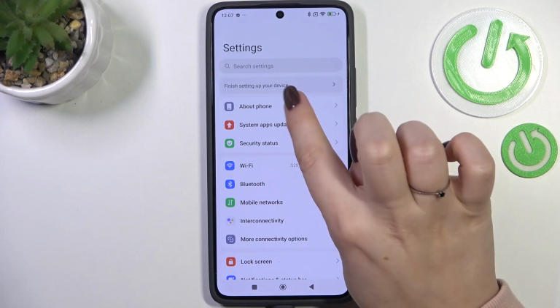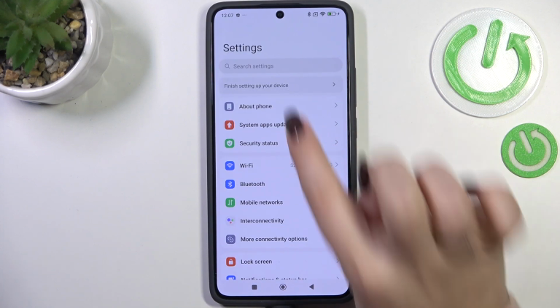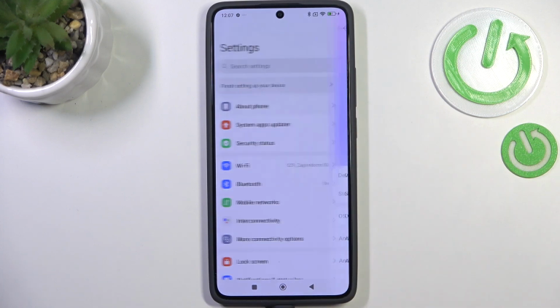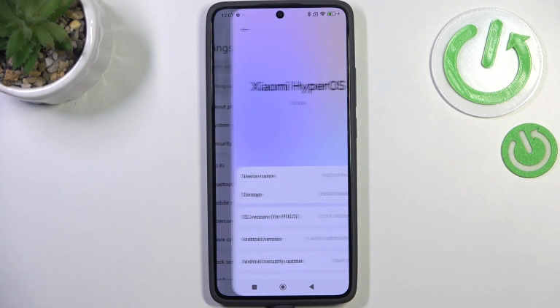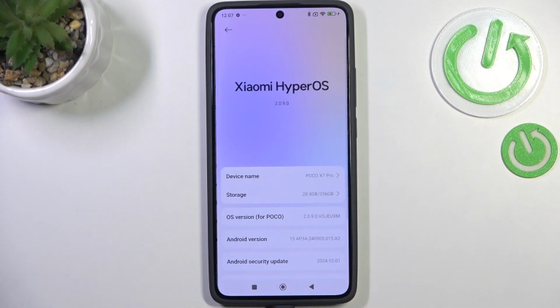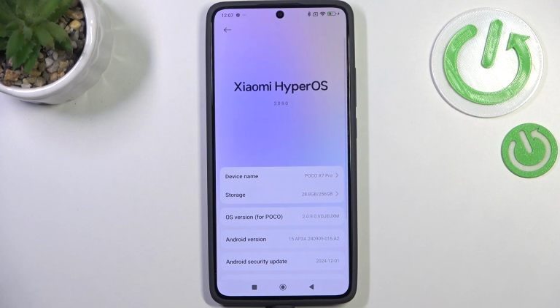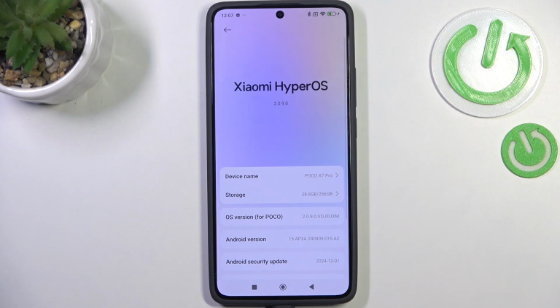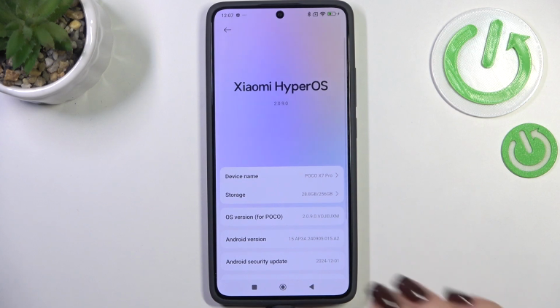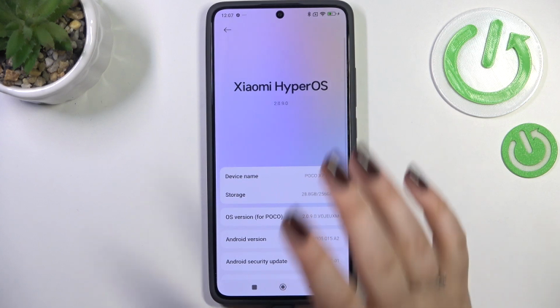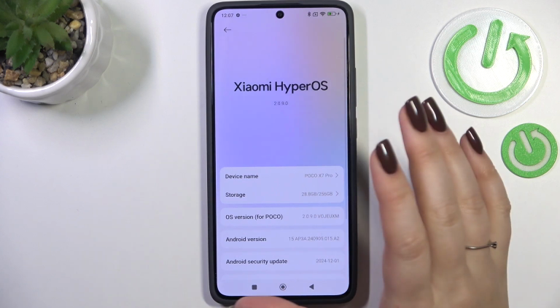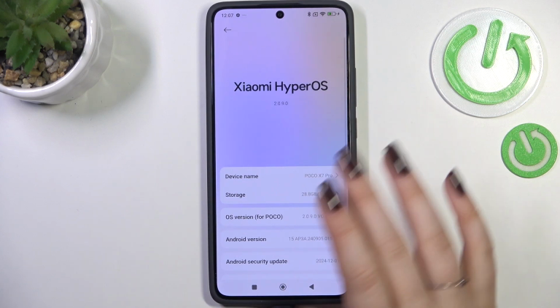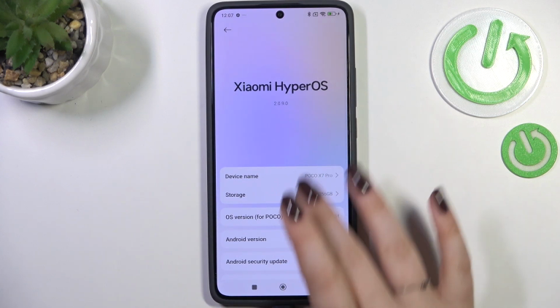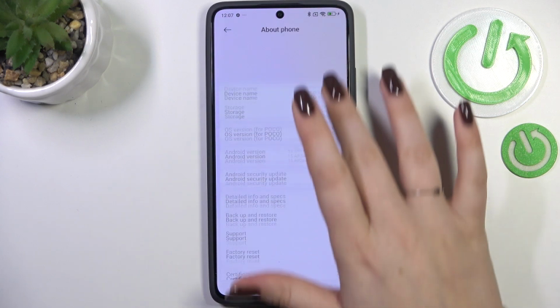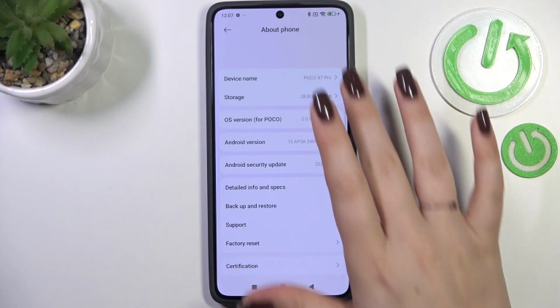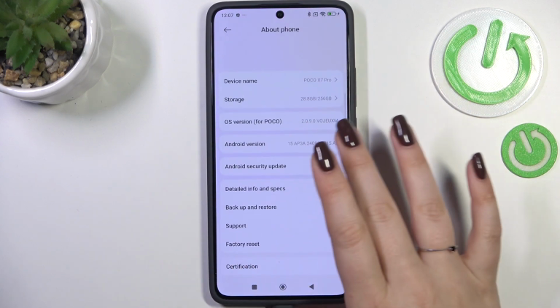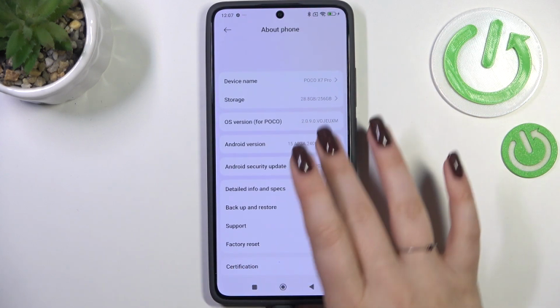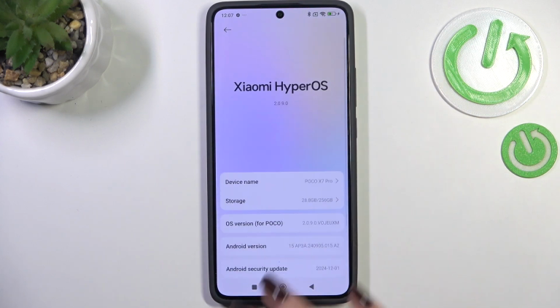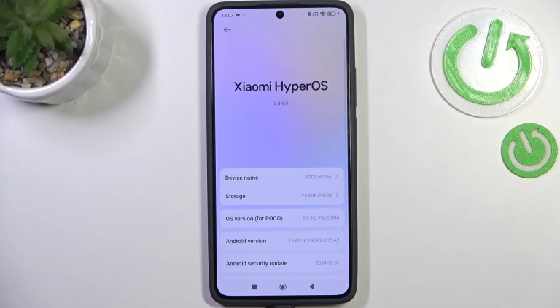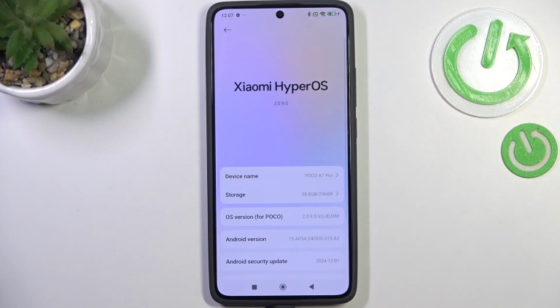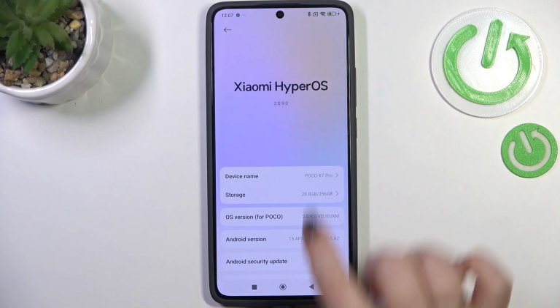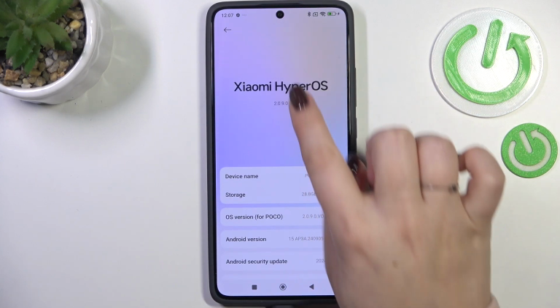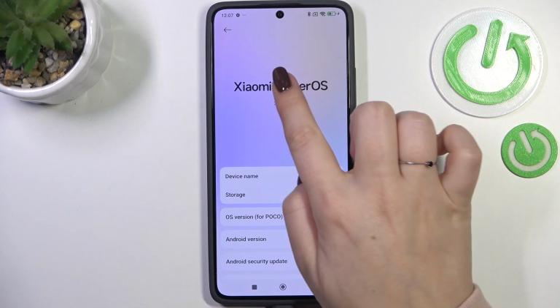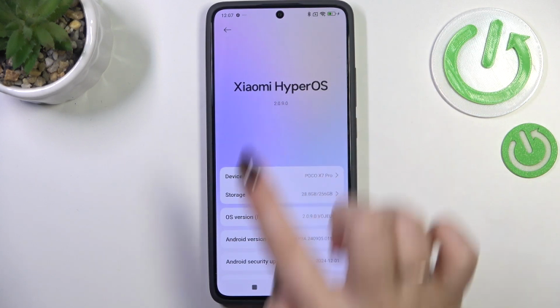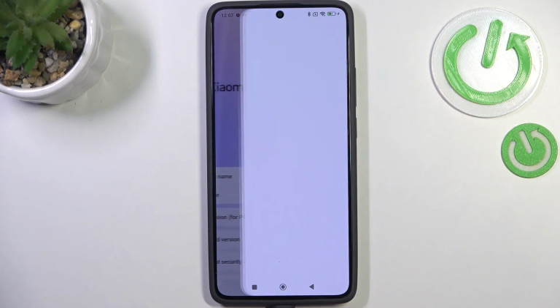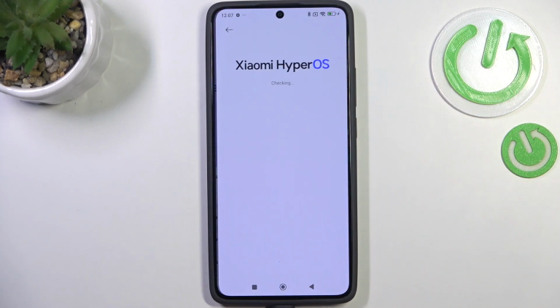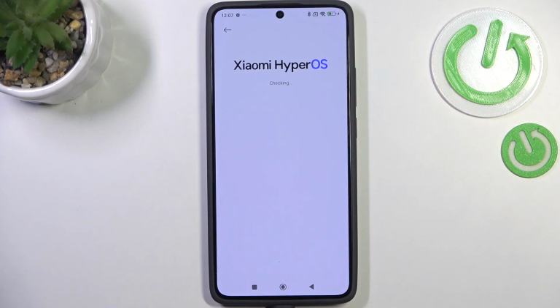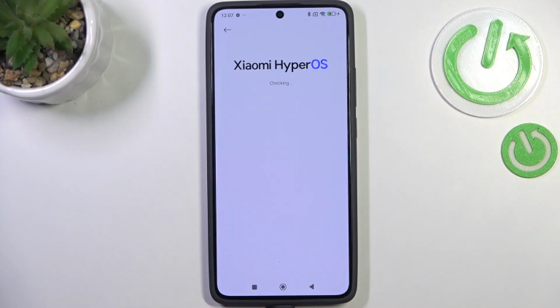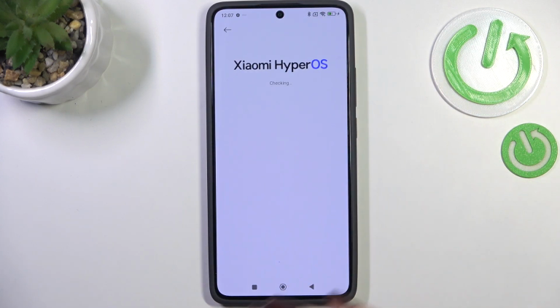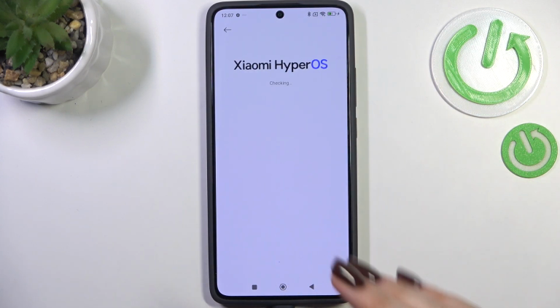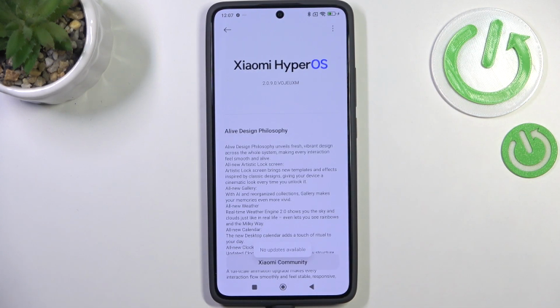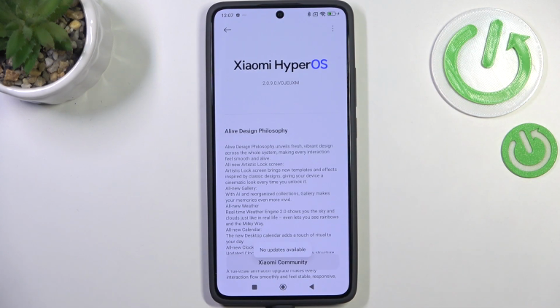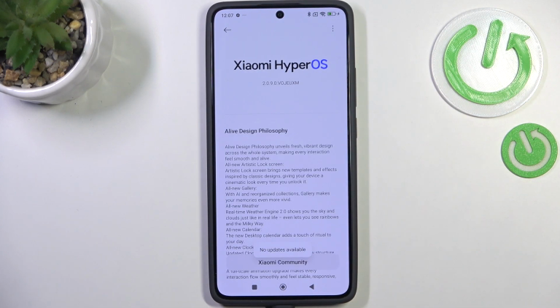Then let's enter About Phone. Here we've got our device info, and simply tap on Xiaomi HyperOS.